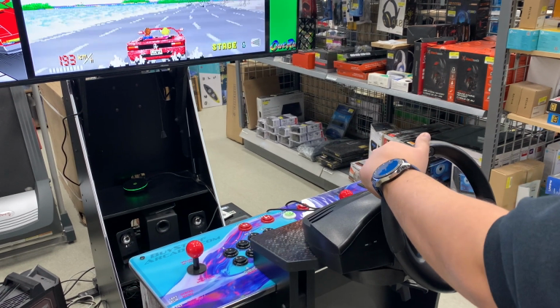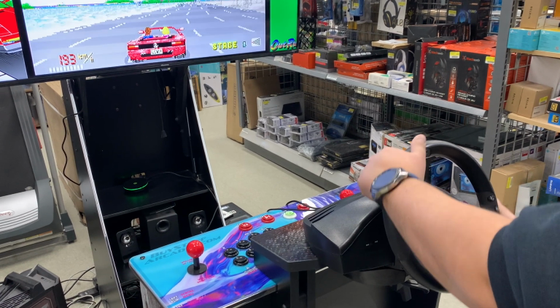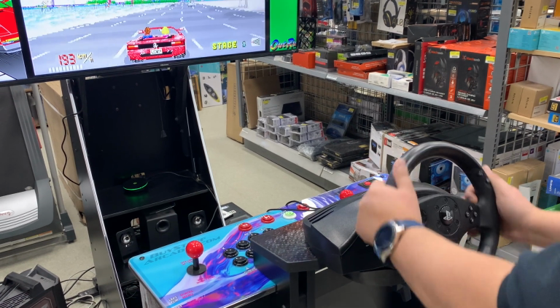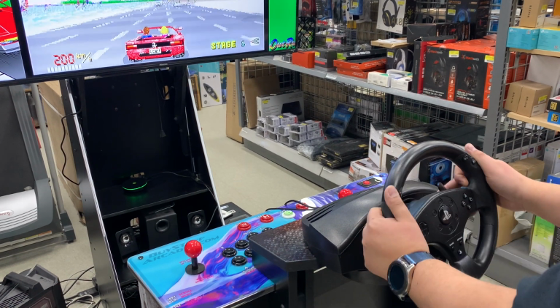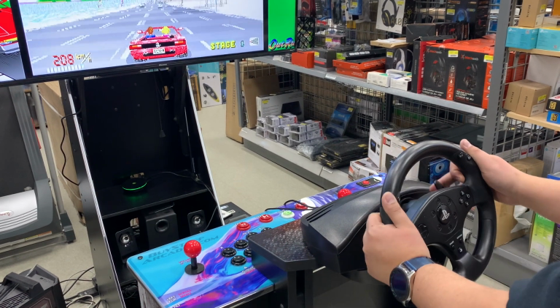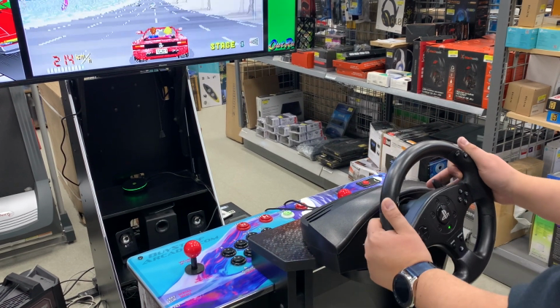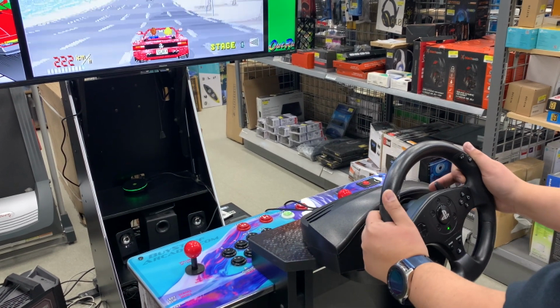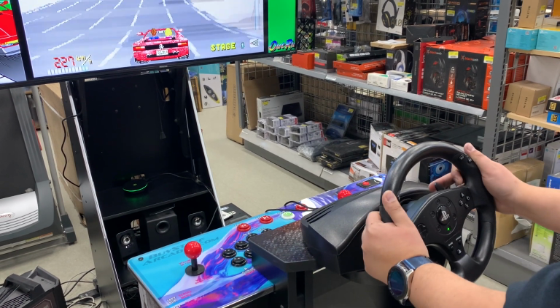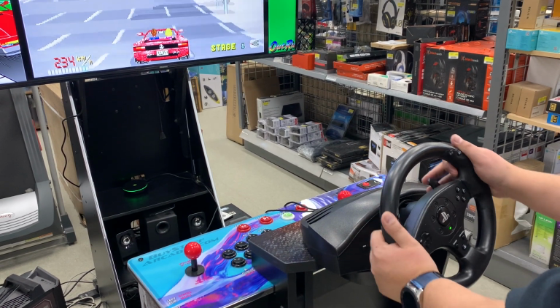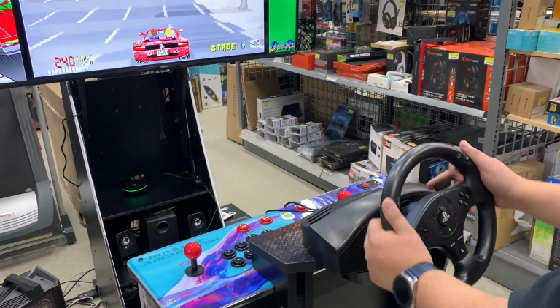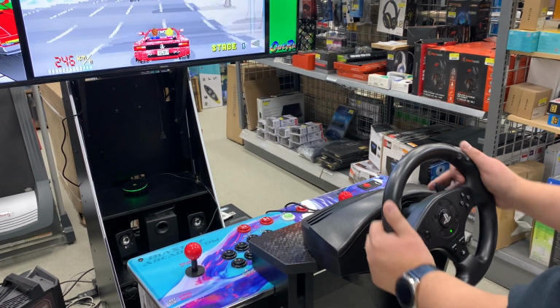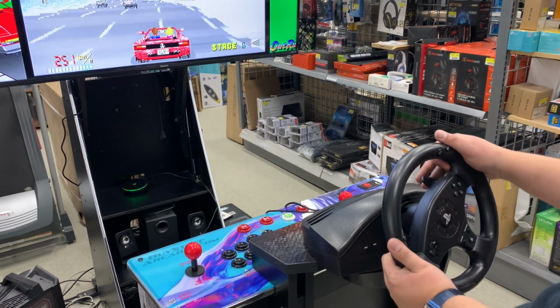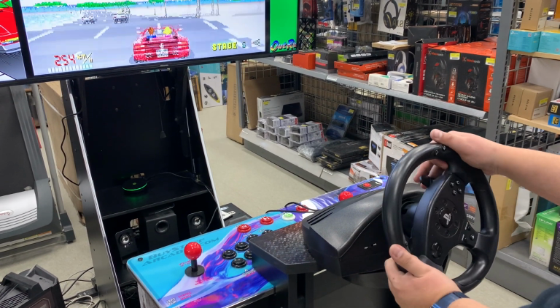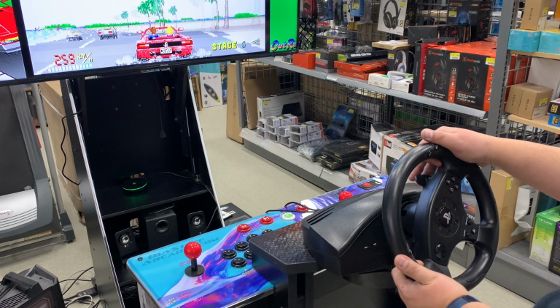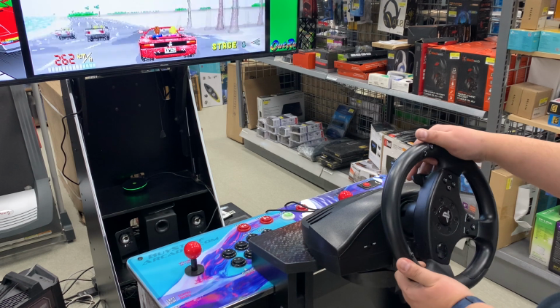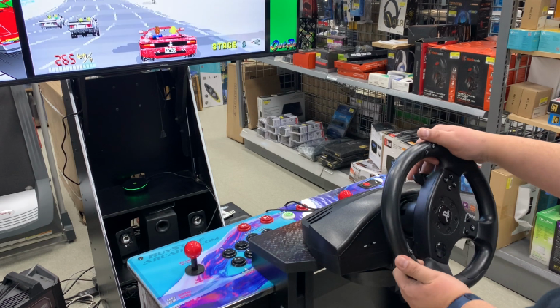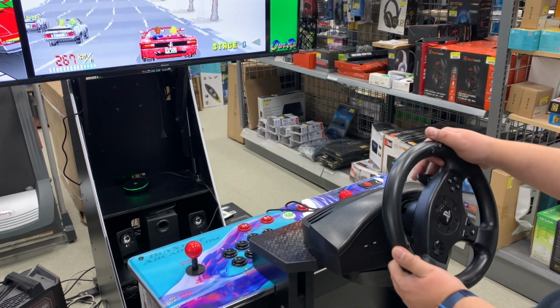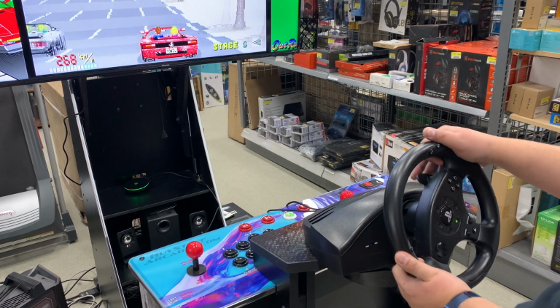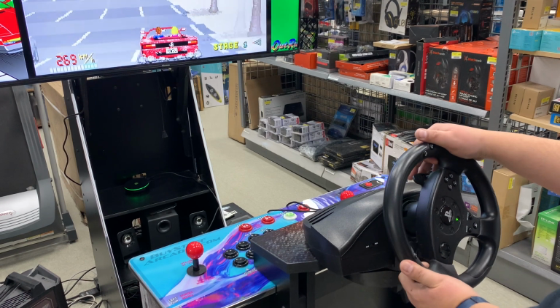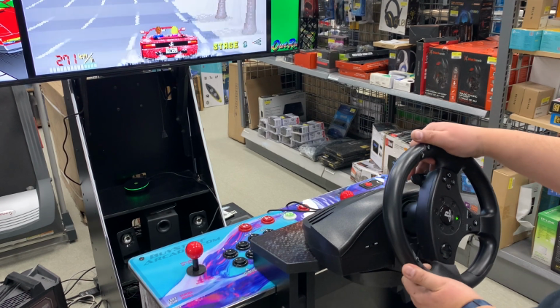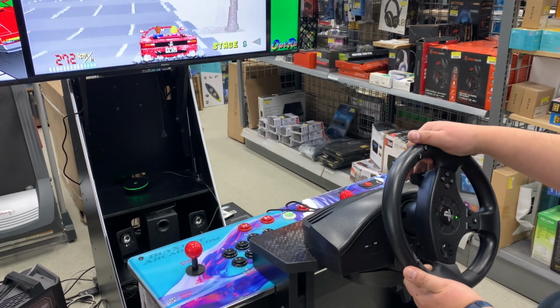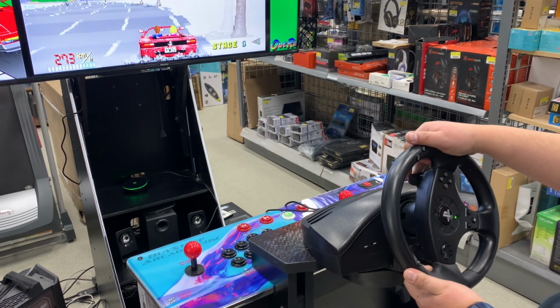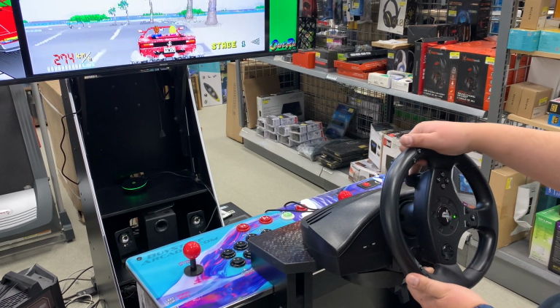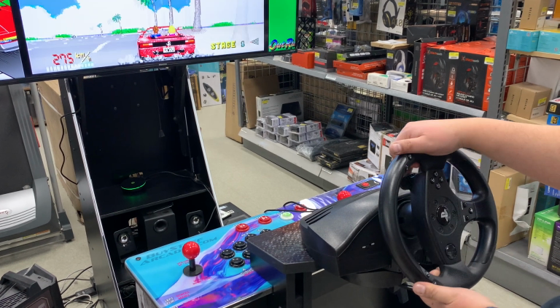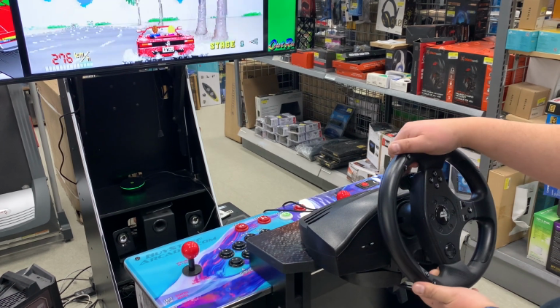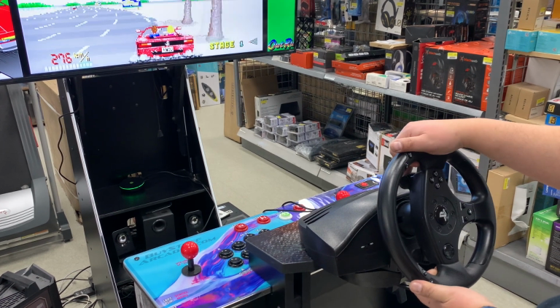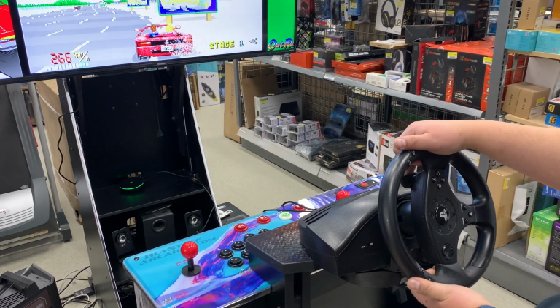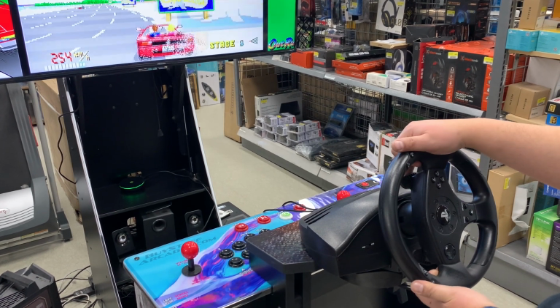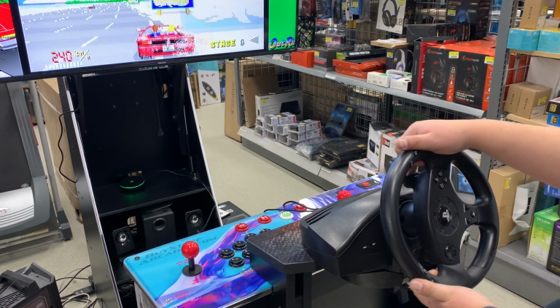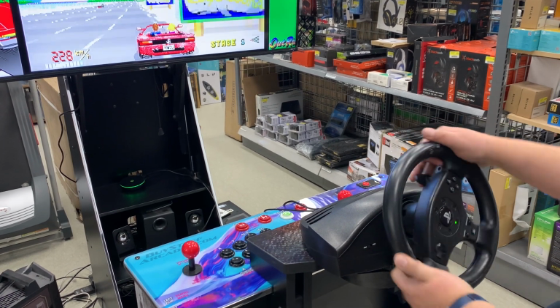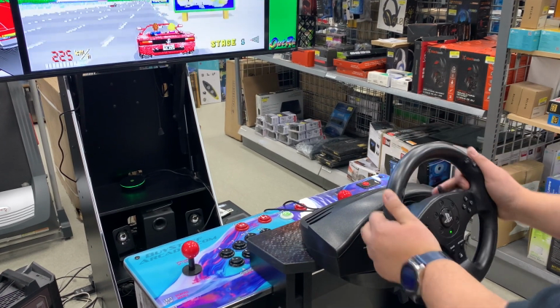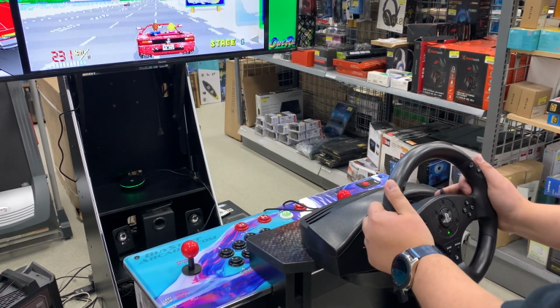In this version of OutRun, there's no high and low gear indicator, but as you can see, it does work properly.